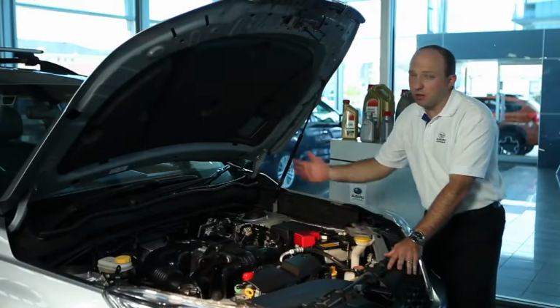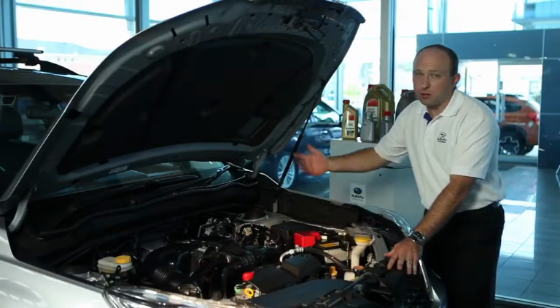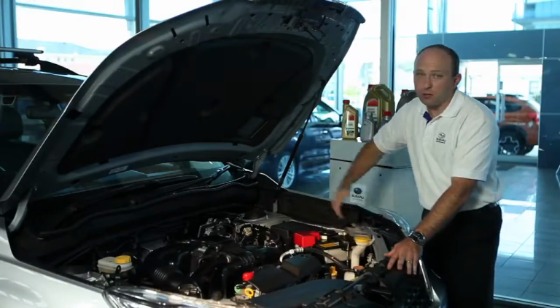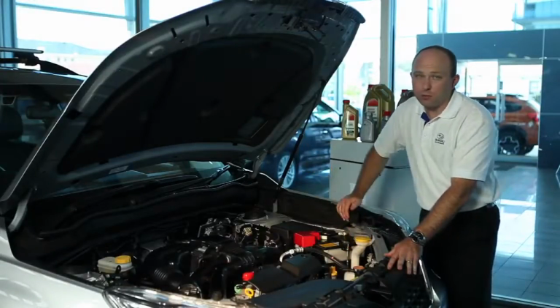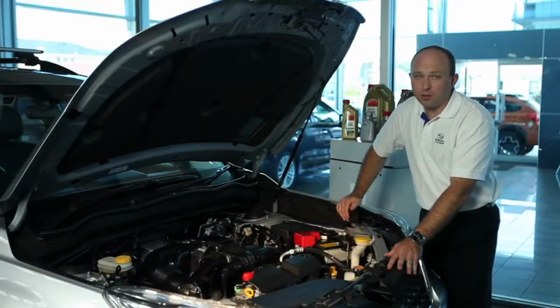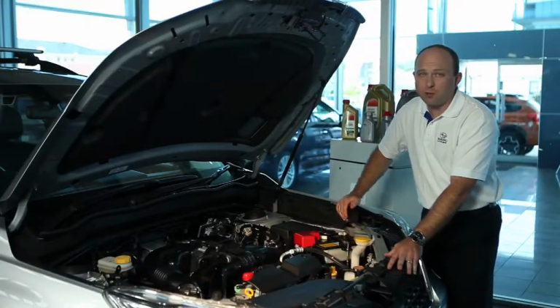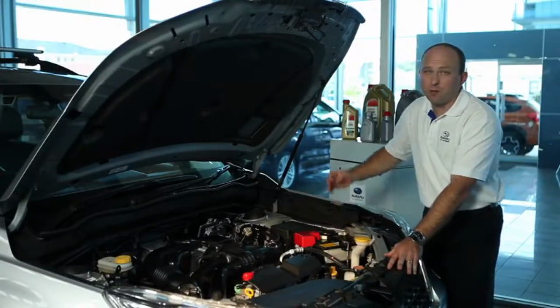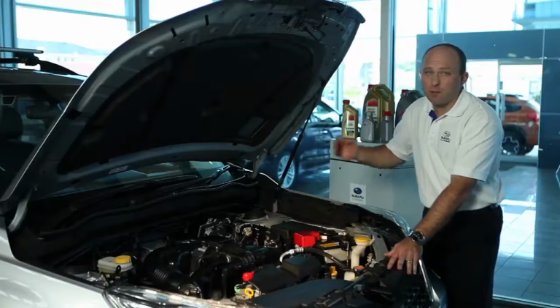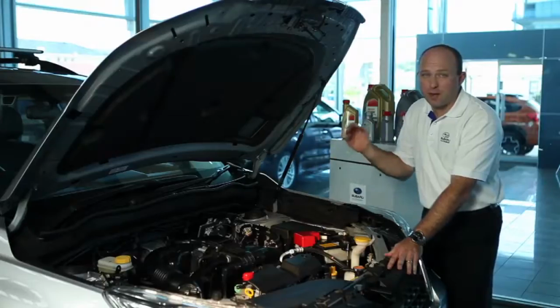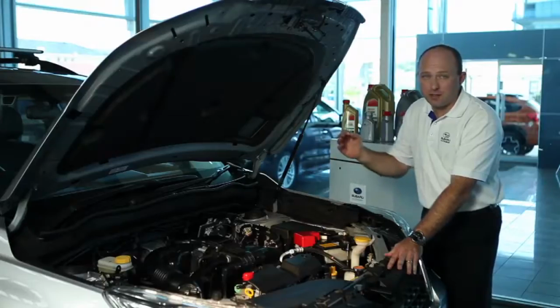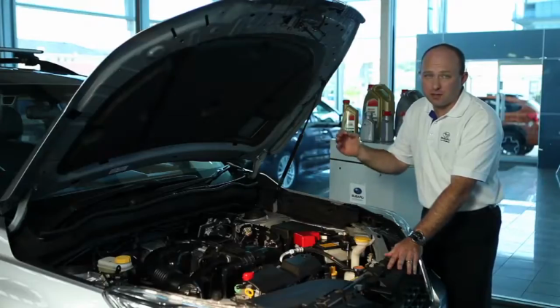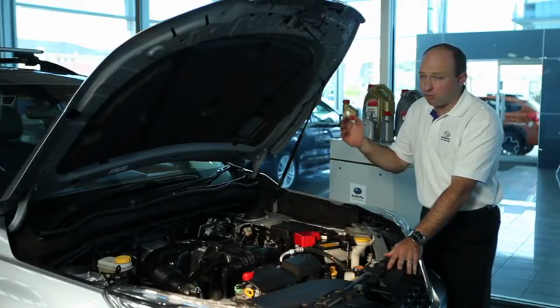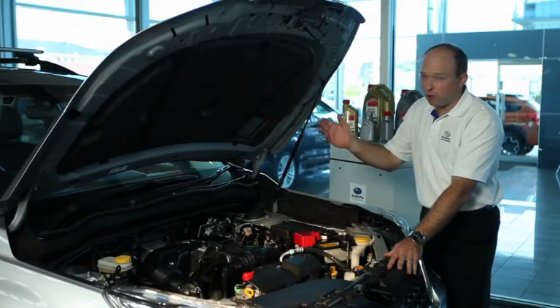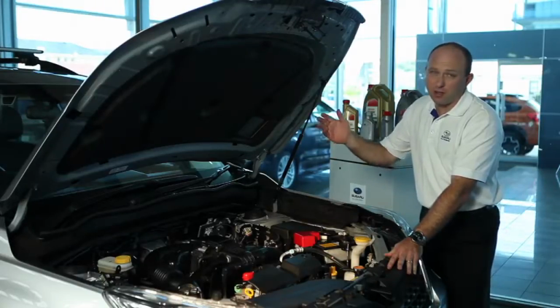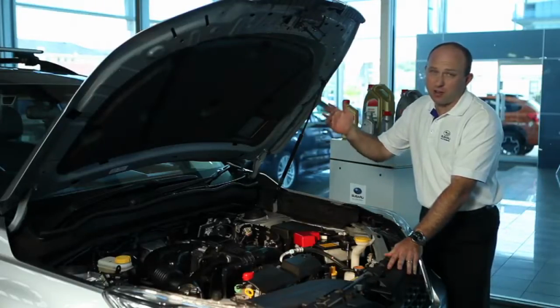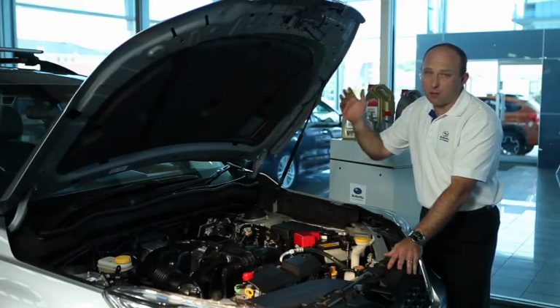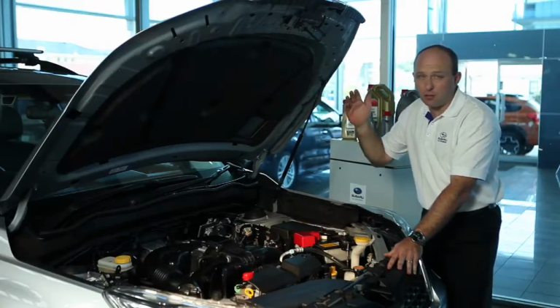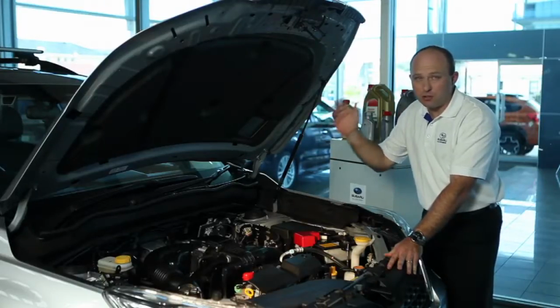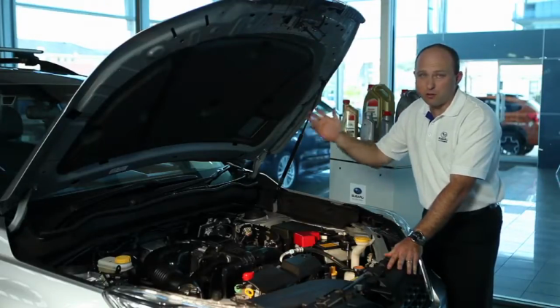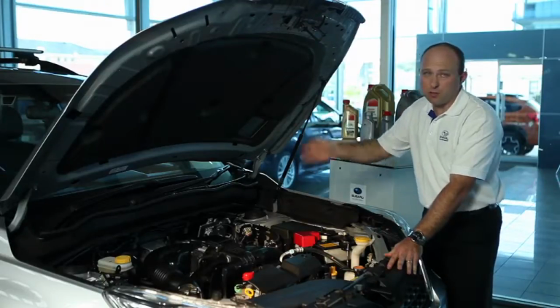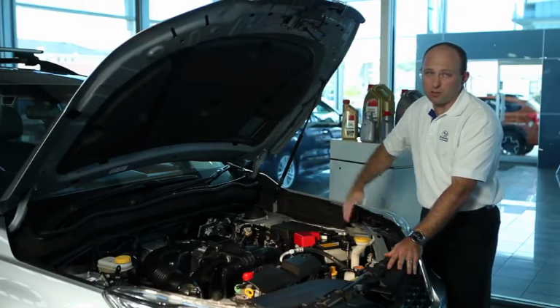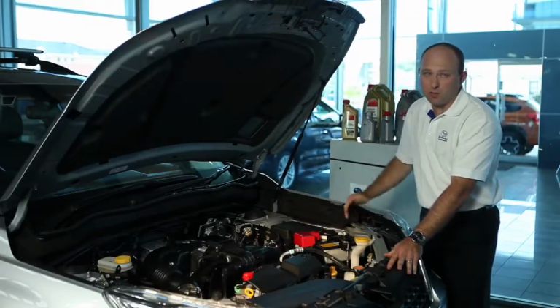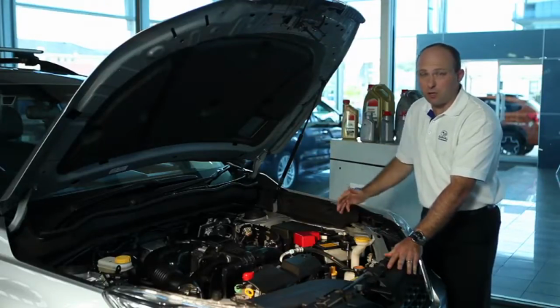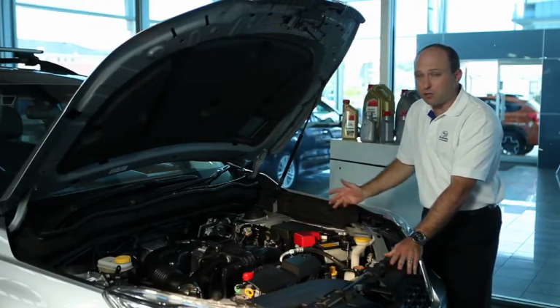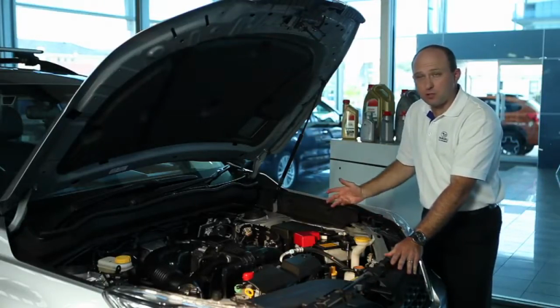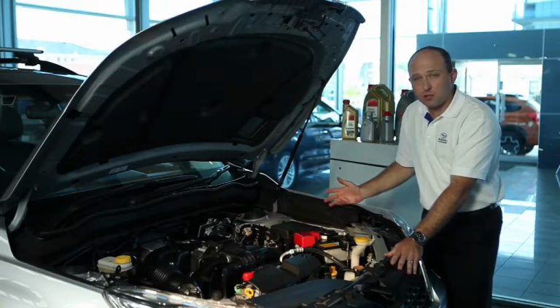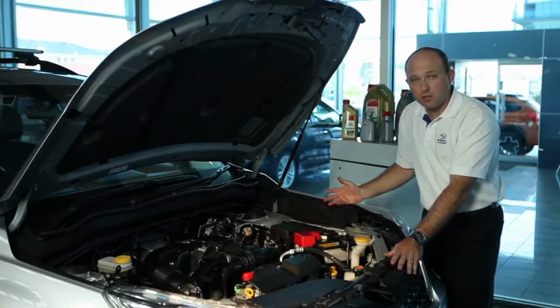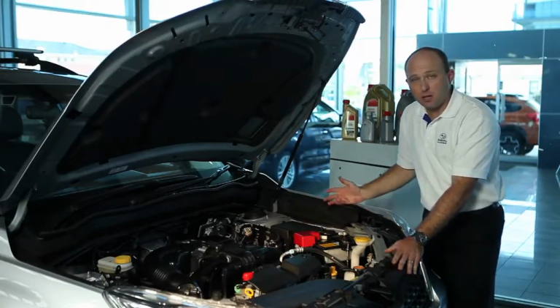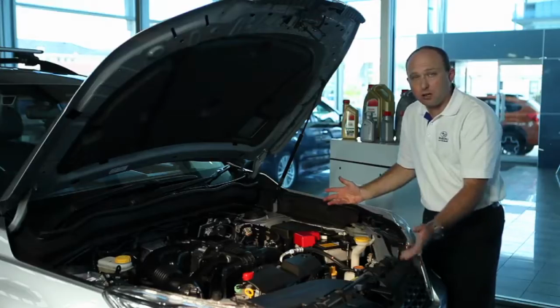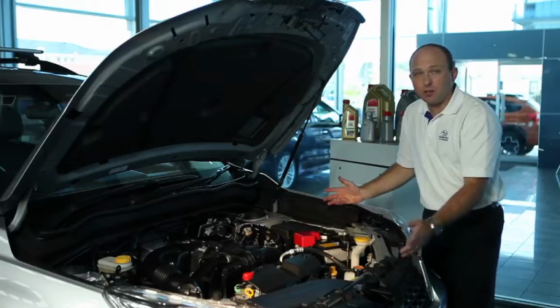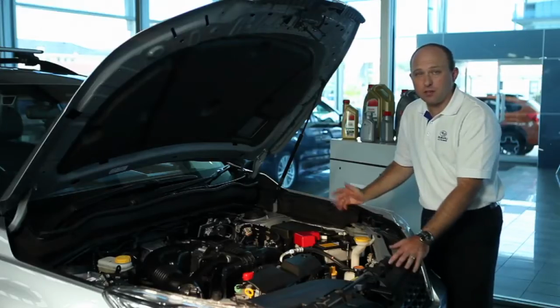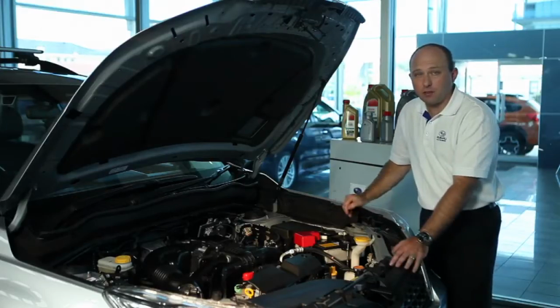Now, I don't know about you, but it's one of my pet hates driving a car with a dirty windscreen. You just can't see, and I don't think it's safe.